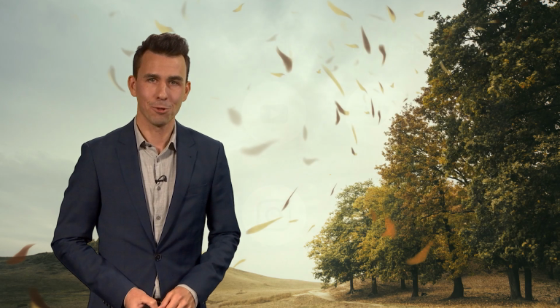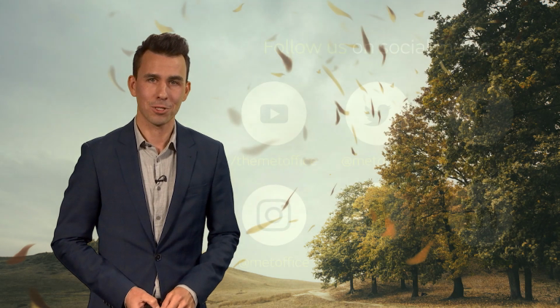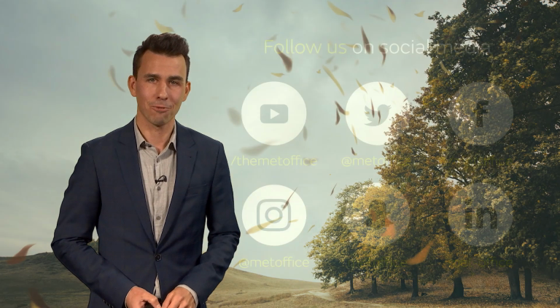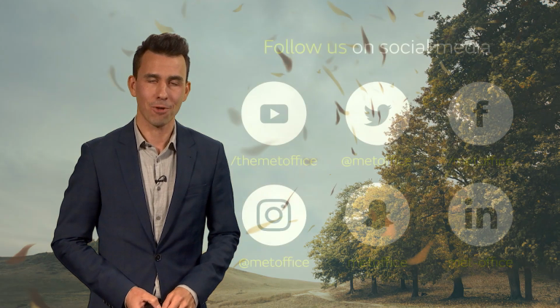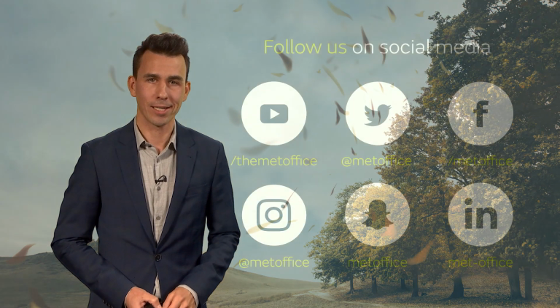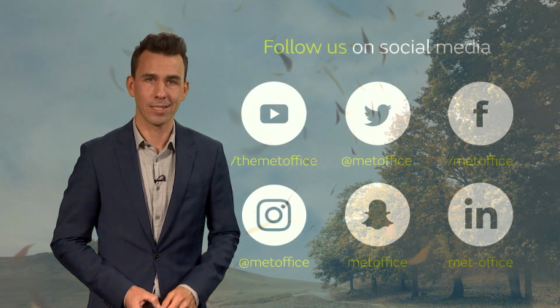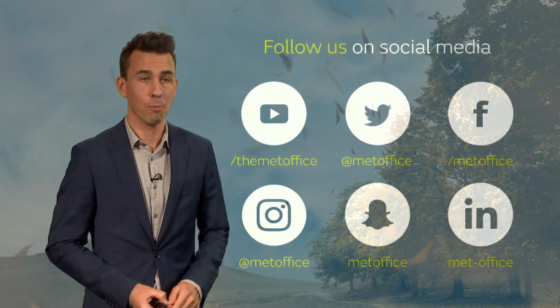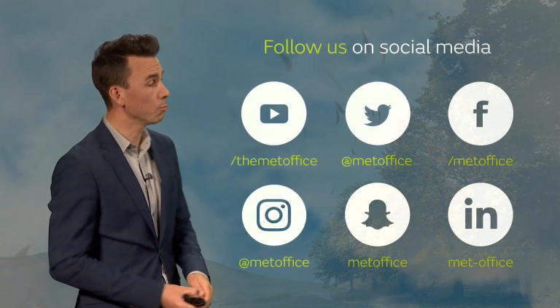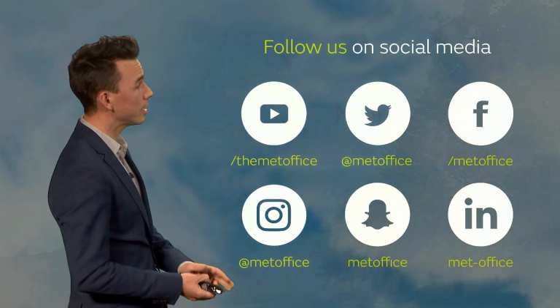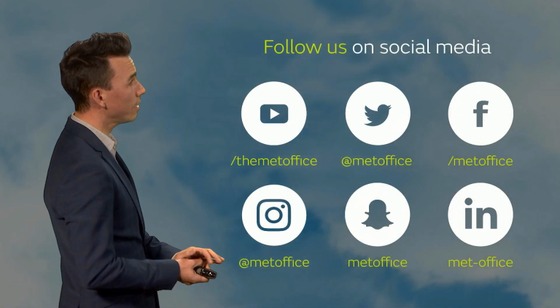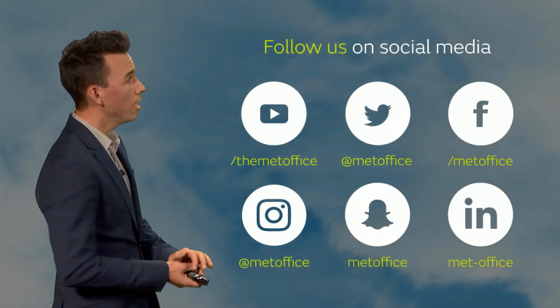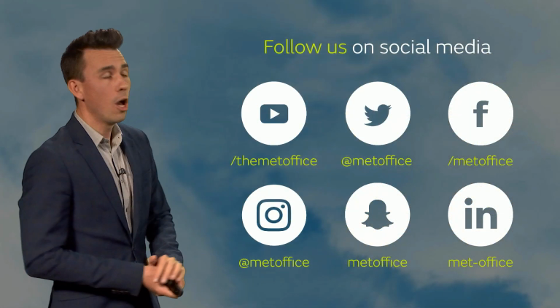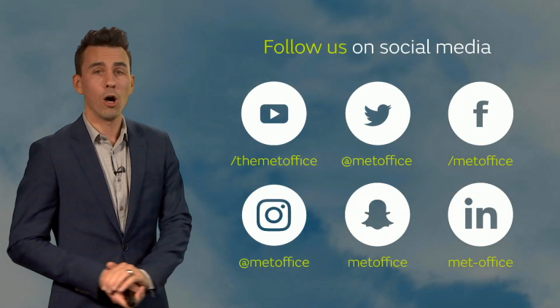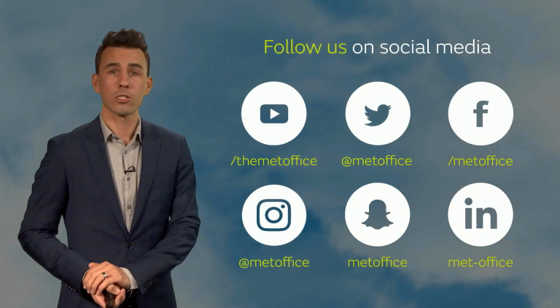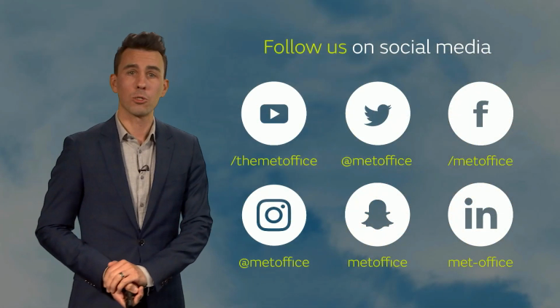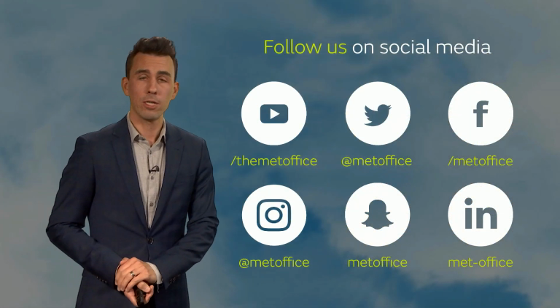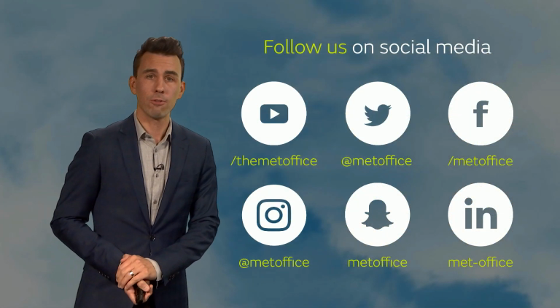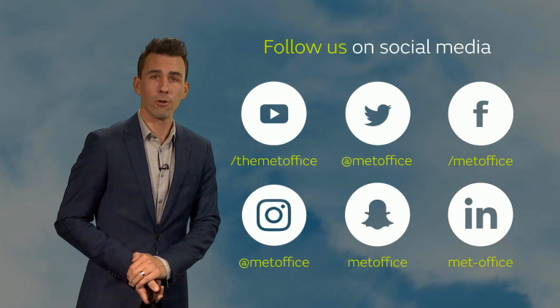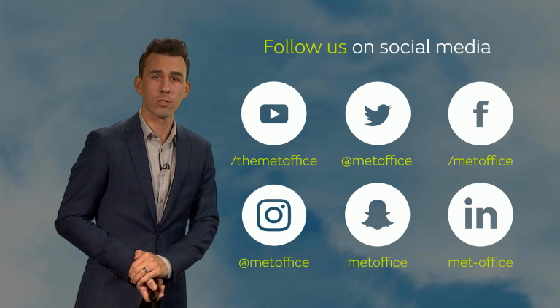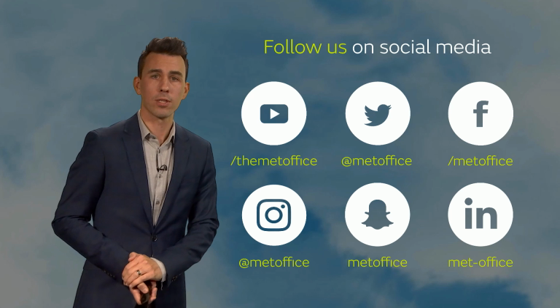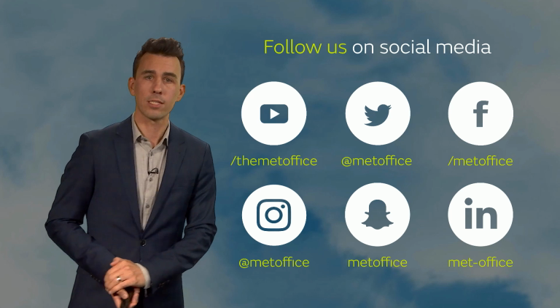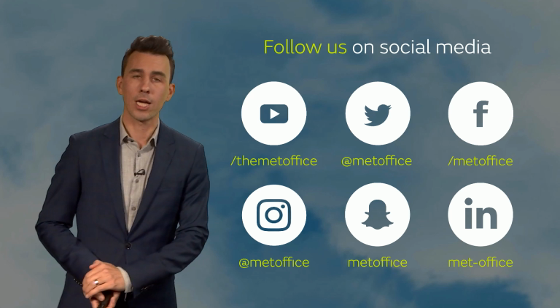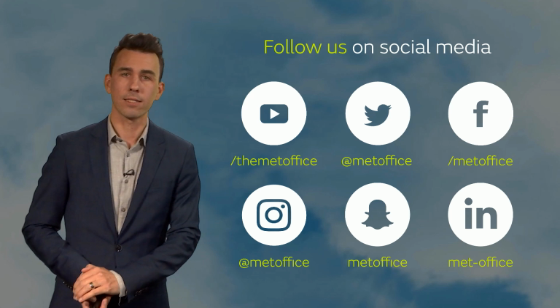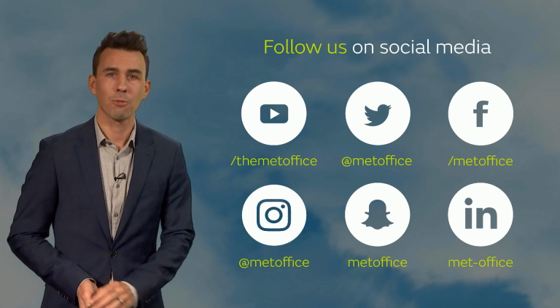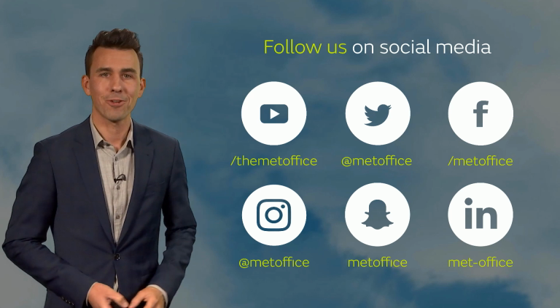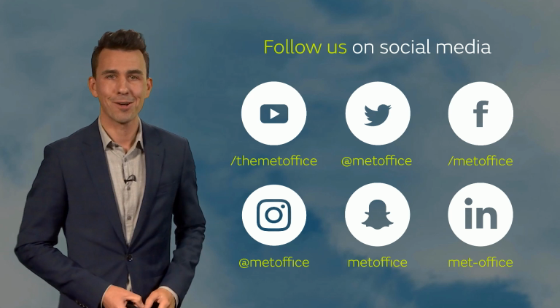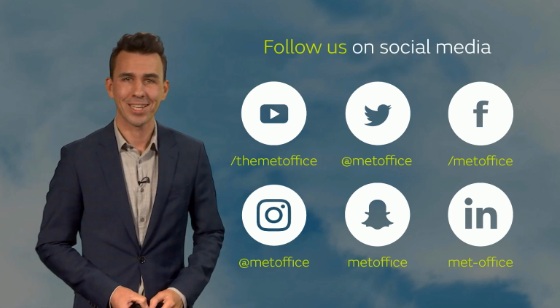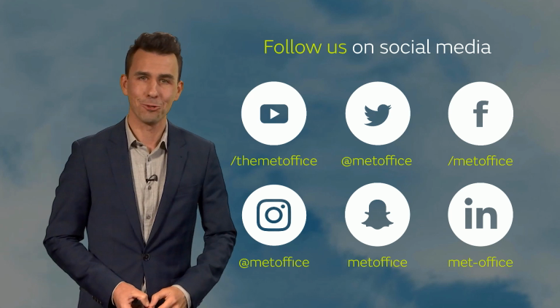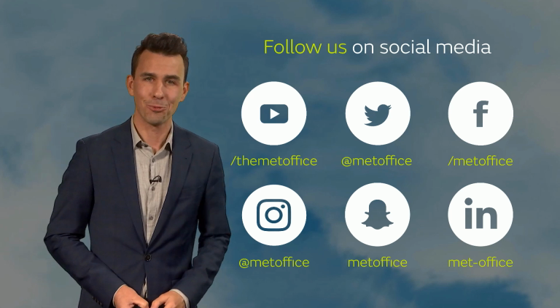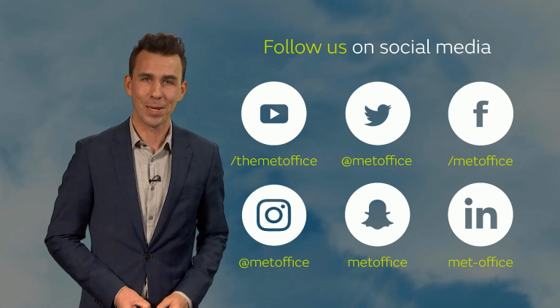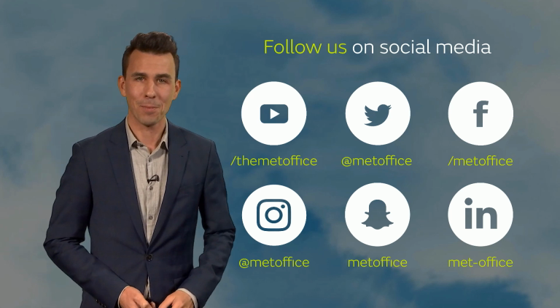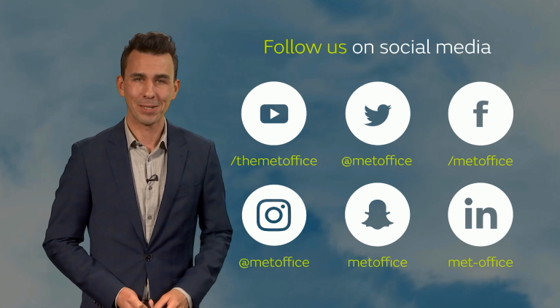You can find much more detail on social media if you follow us on these channels. But for now, that's all from me. Bye-bye.